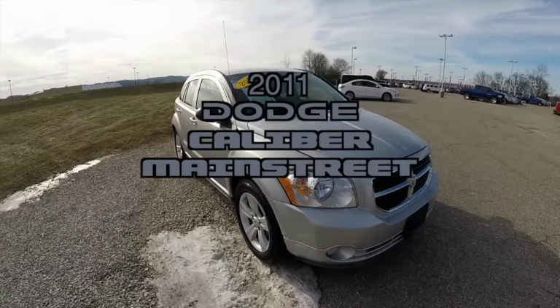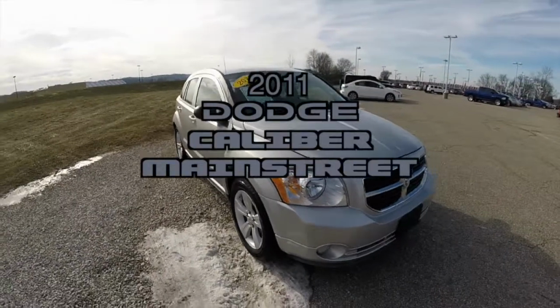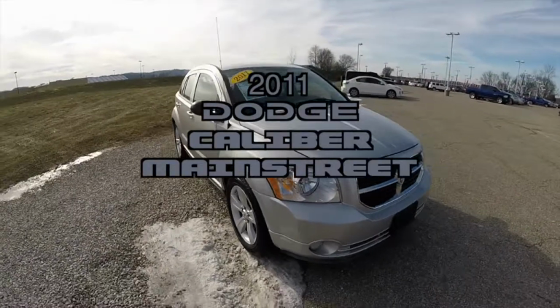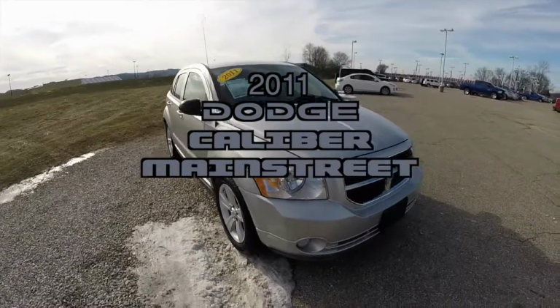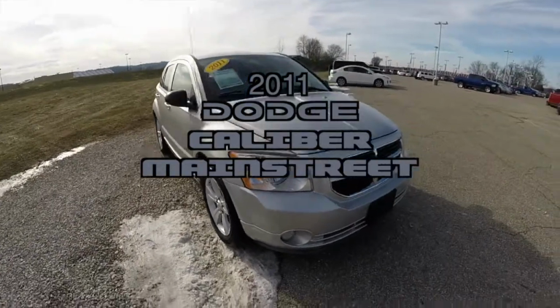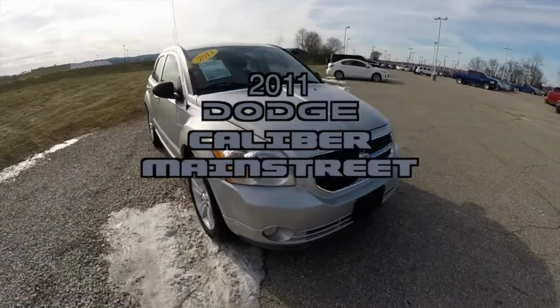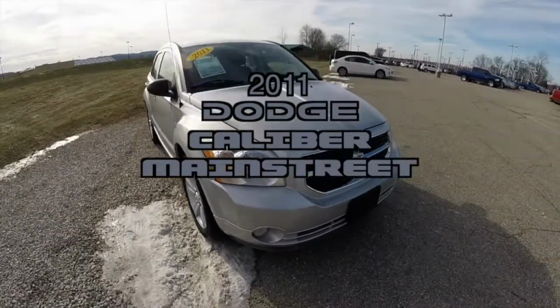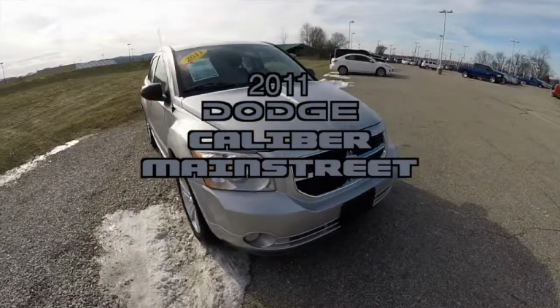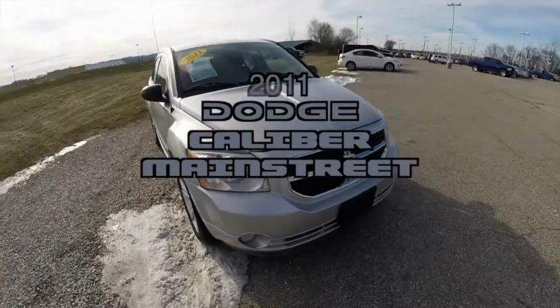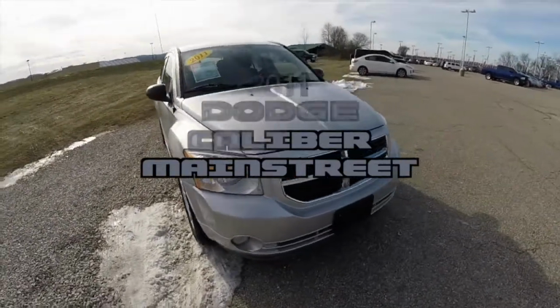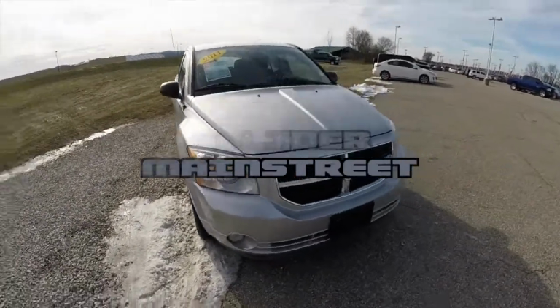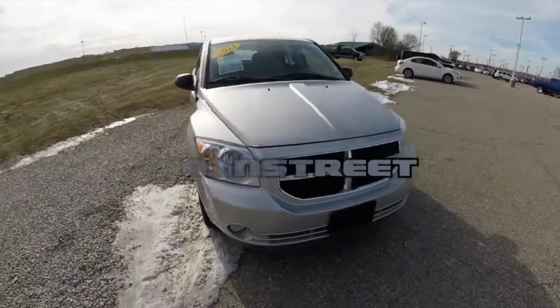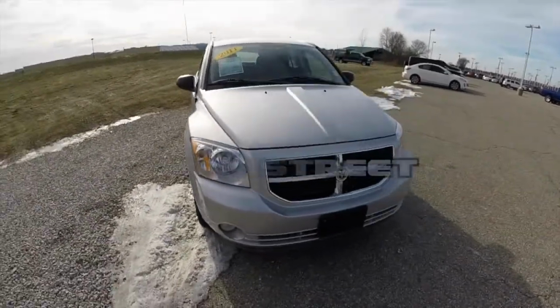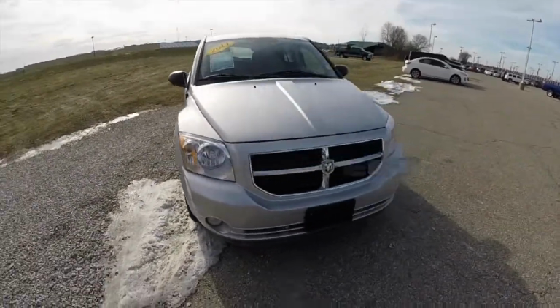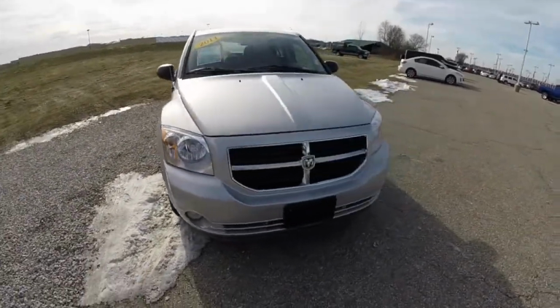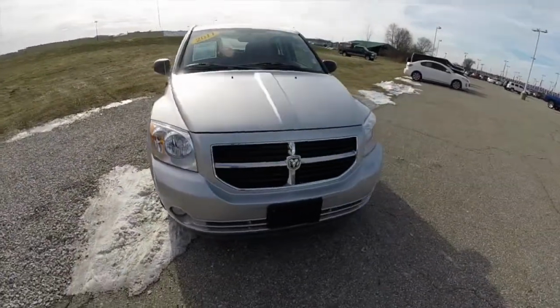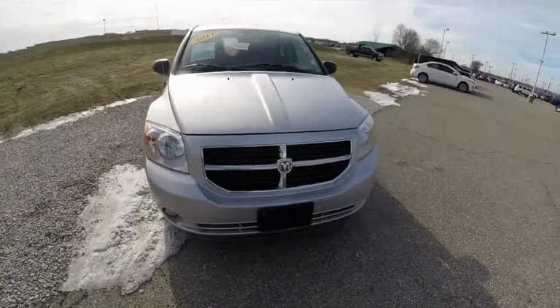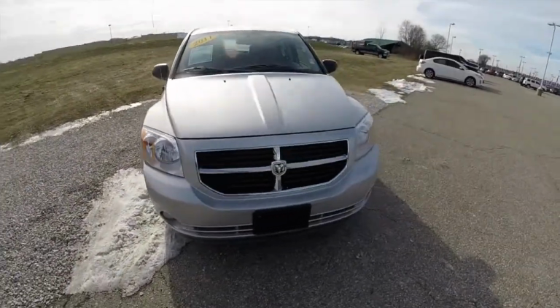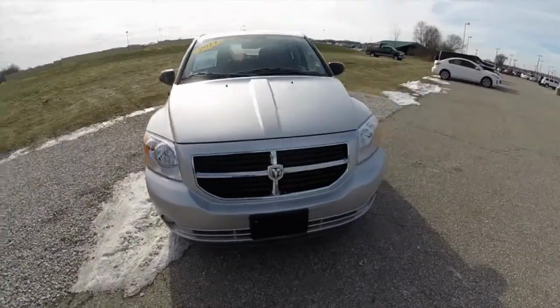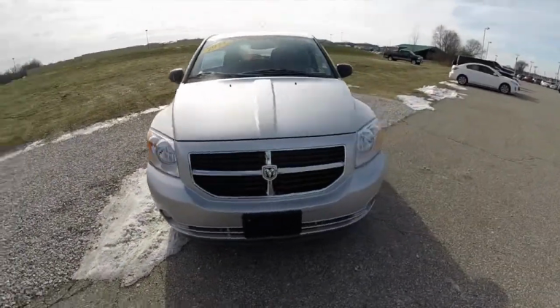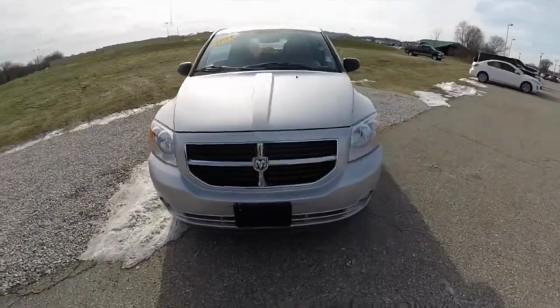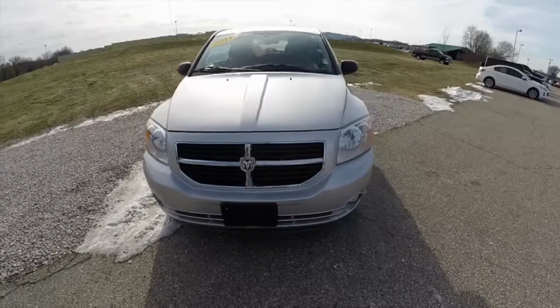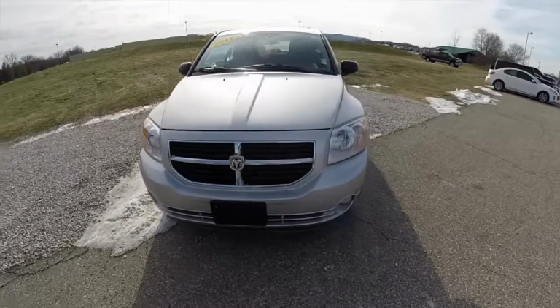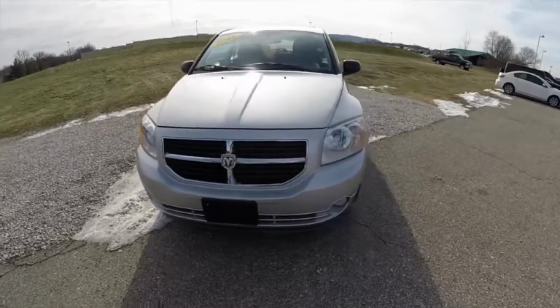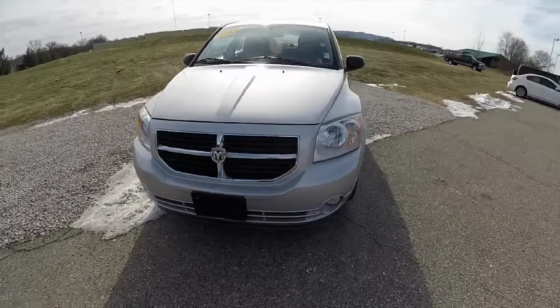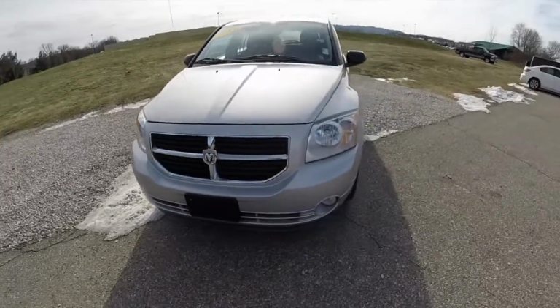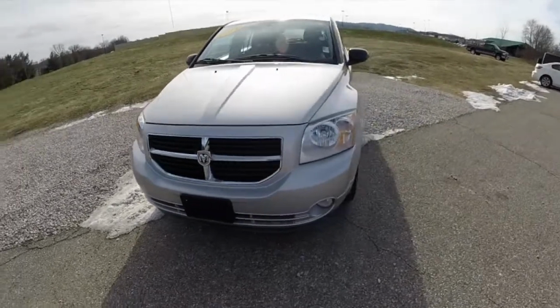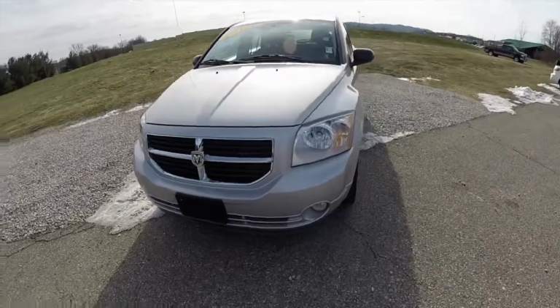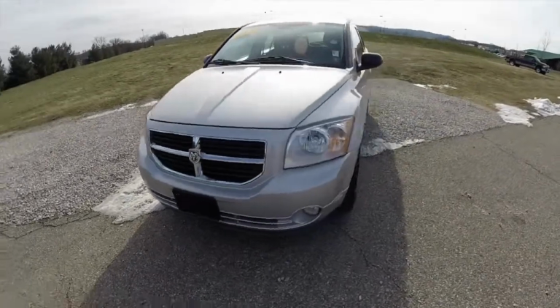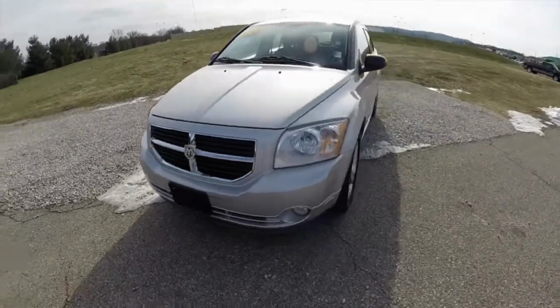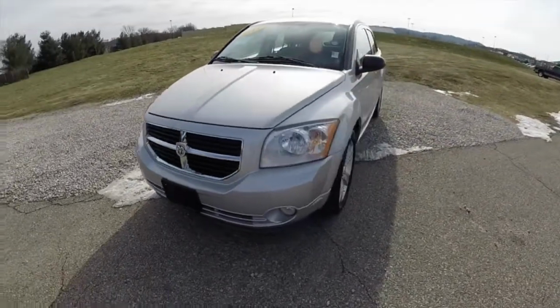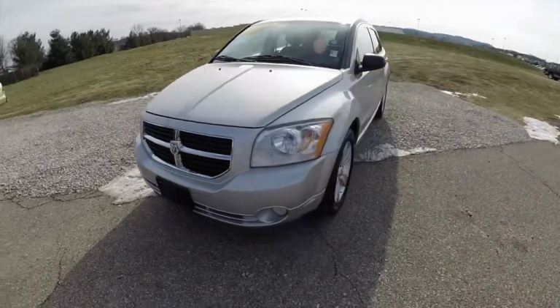Hello everyone, today we're going to take a quick walk around and look at this 2011 Dodge Caliber Main Street.